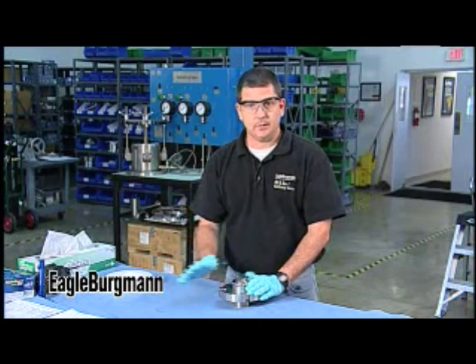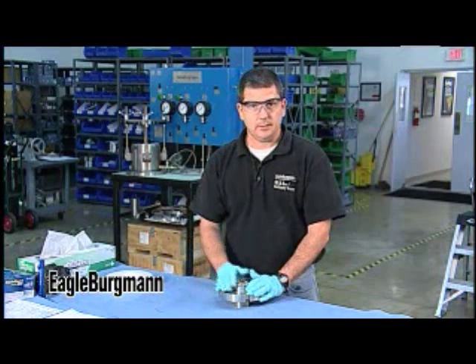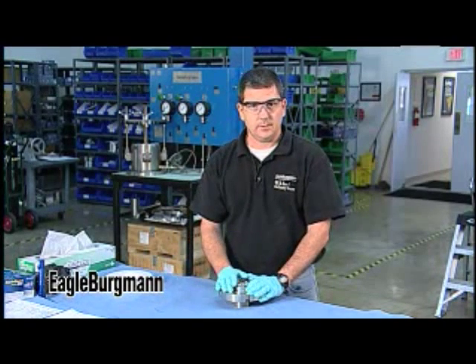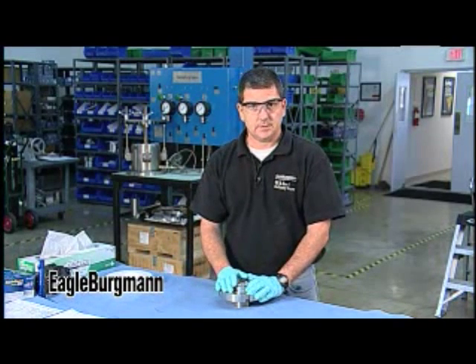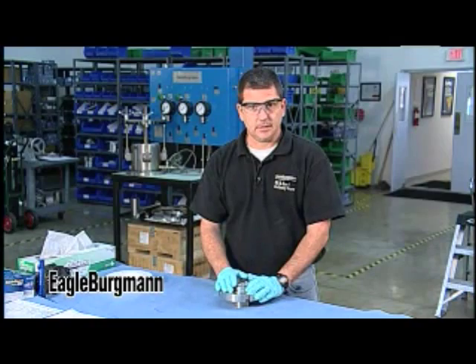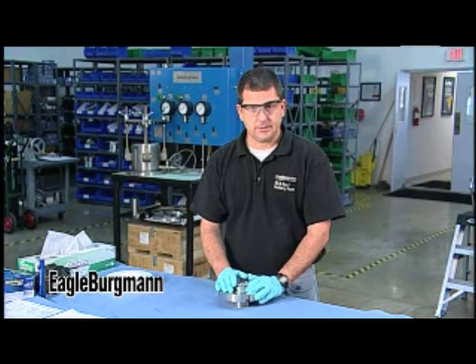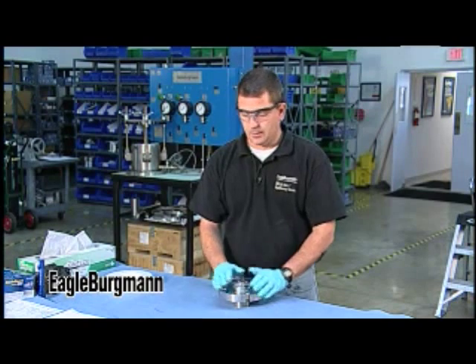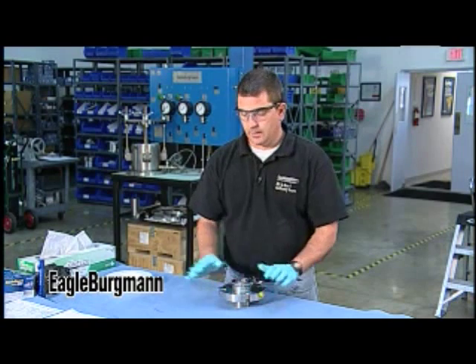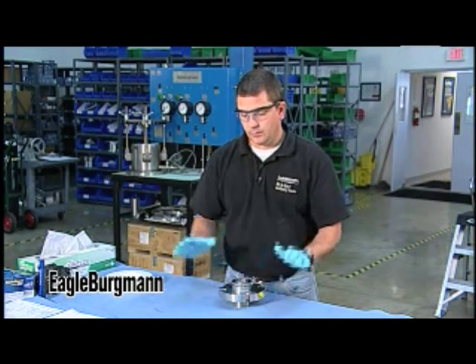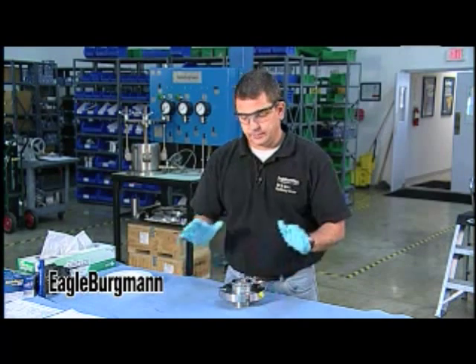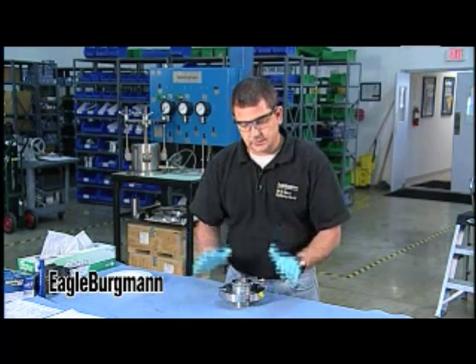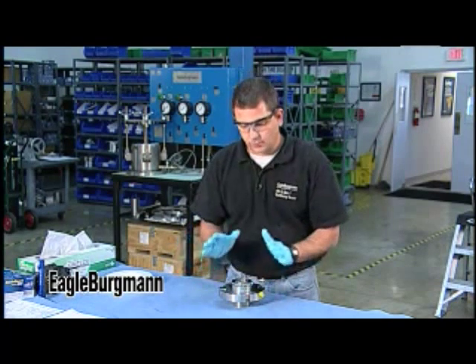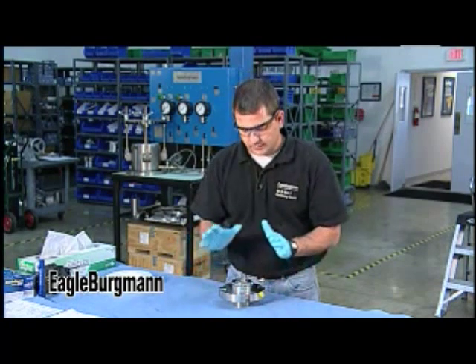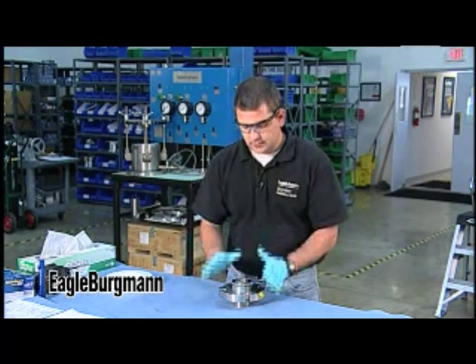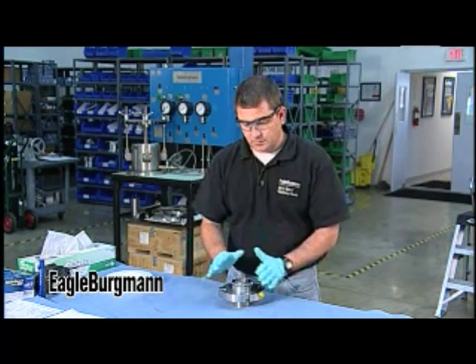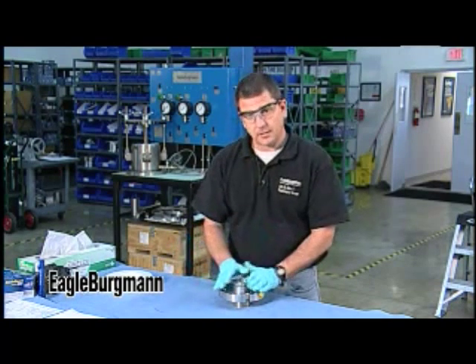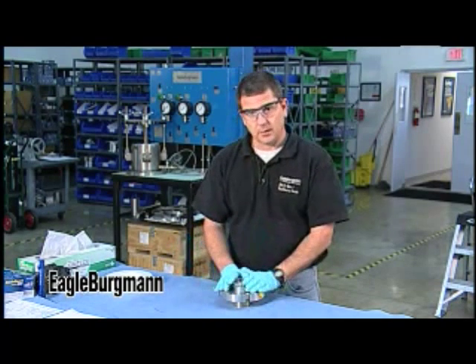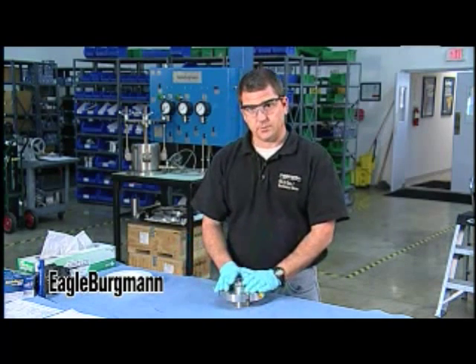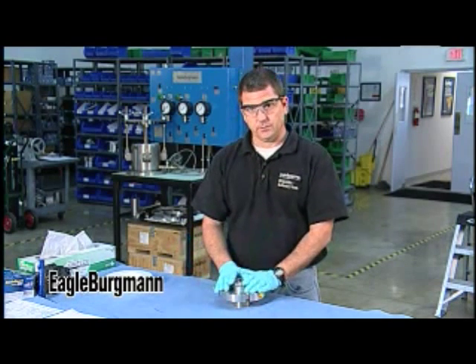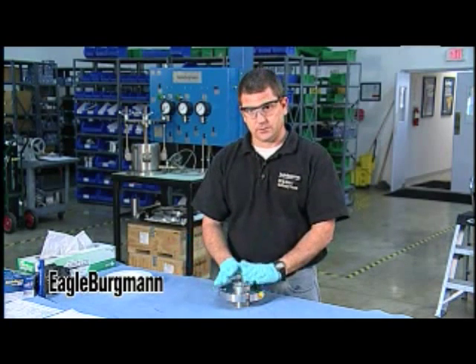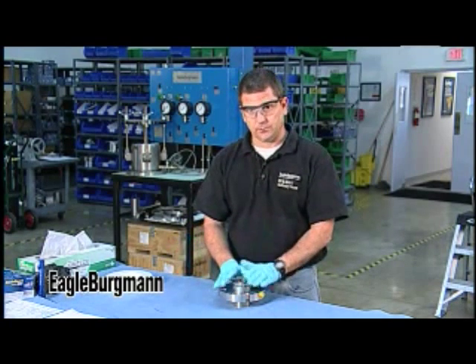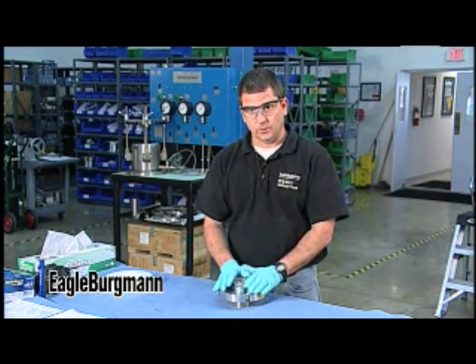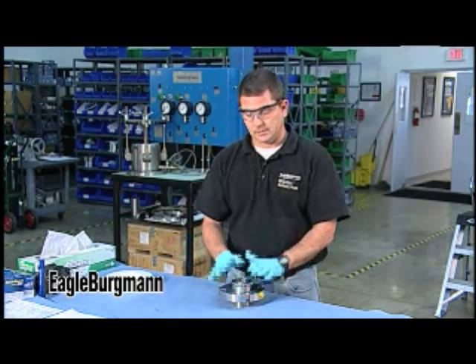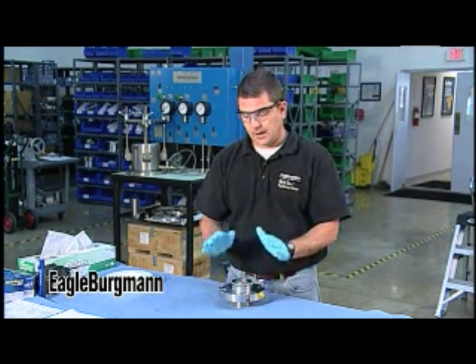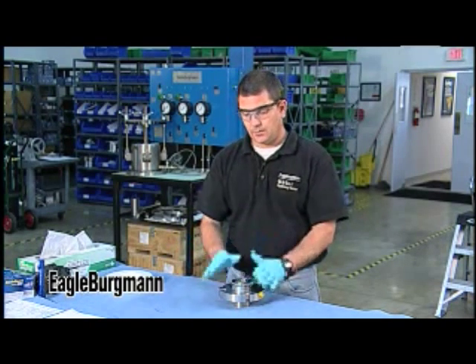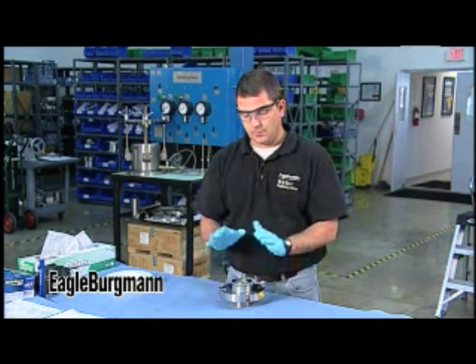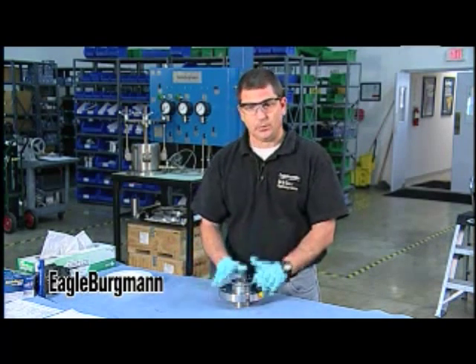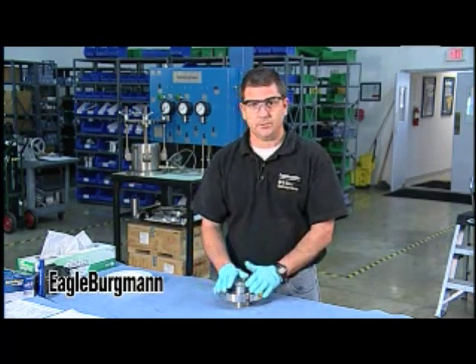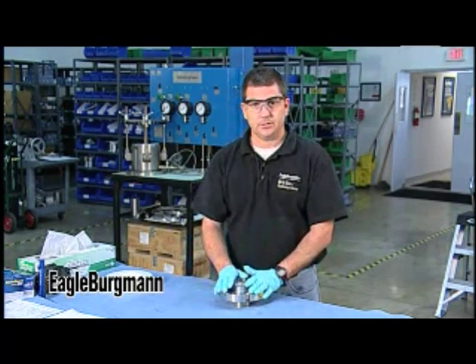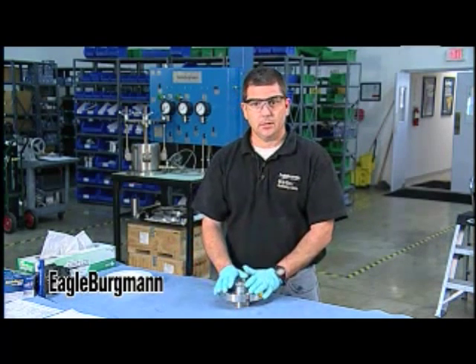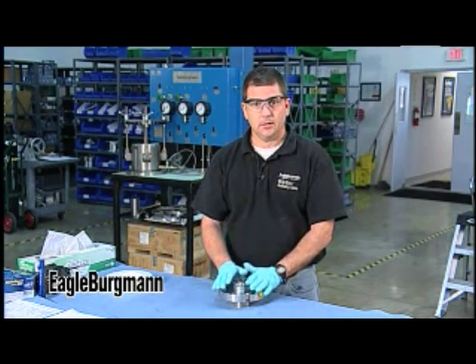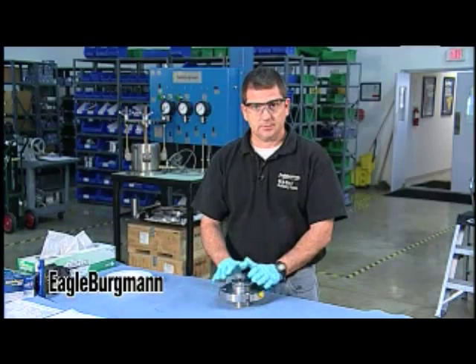Just slow down — we're going to get to all the good stuff deep into the investigation. What this training module is about is how you approach the seal before disassembly.